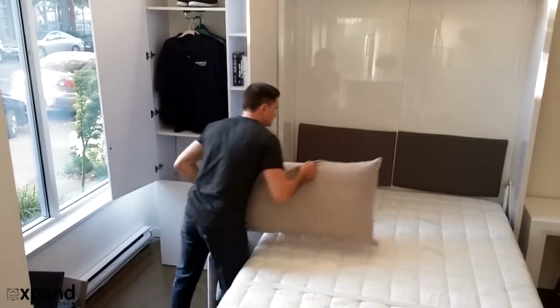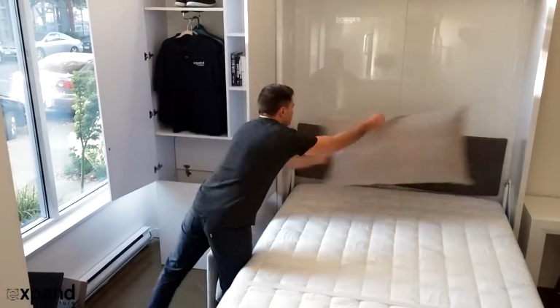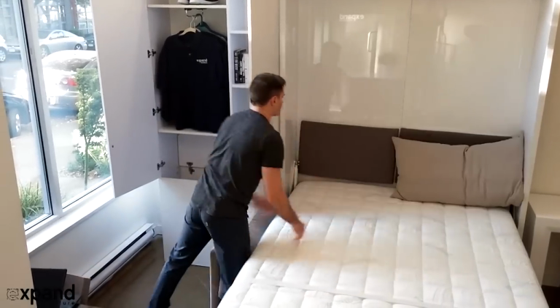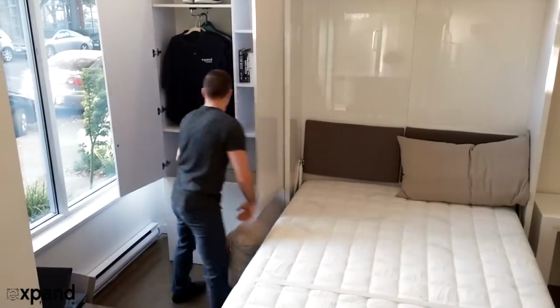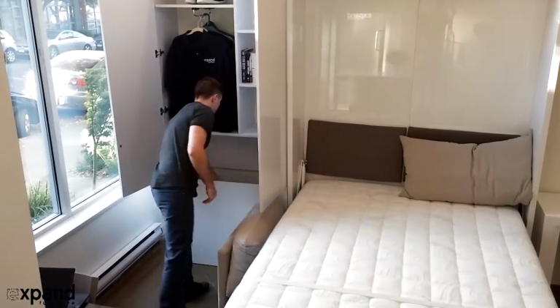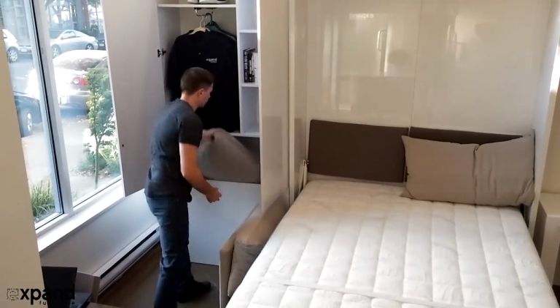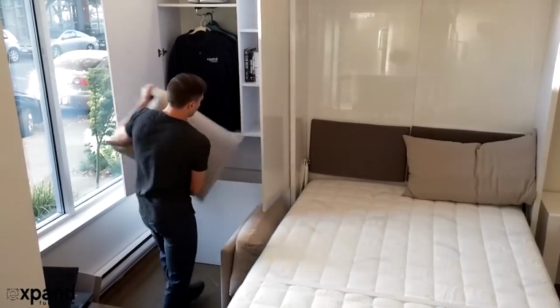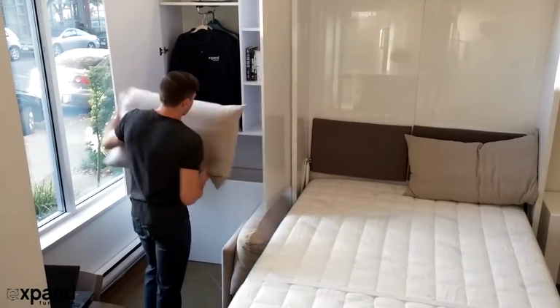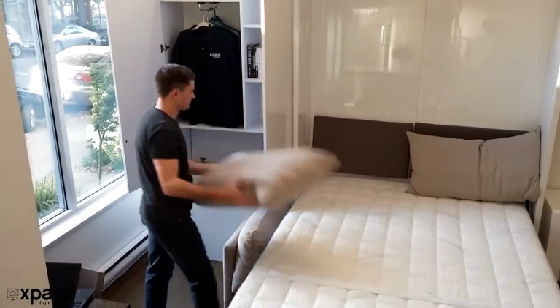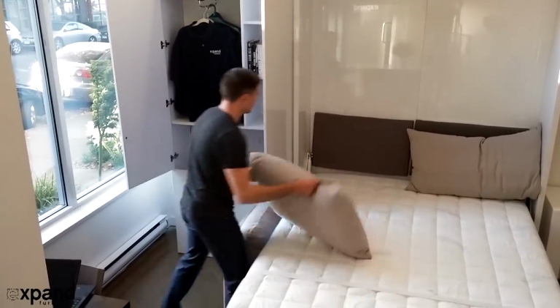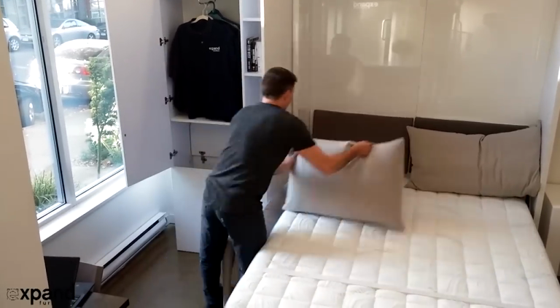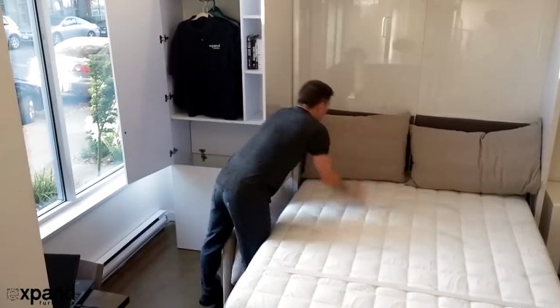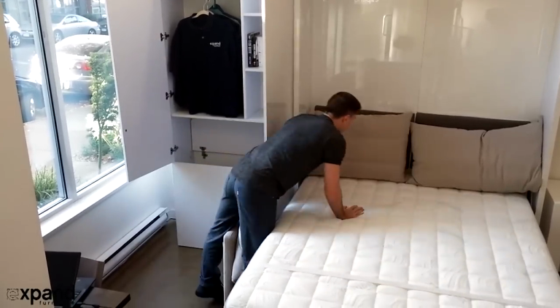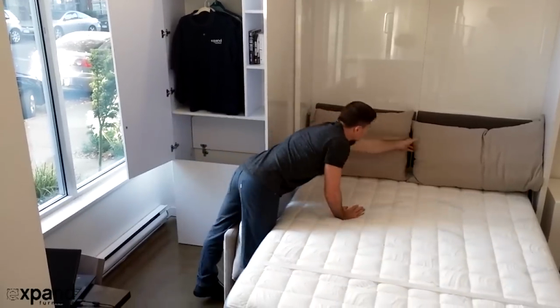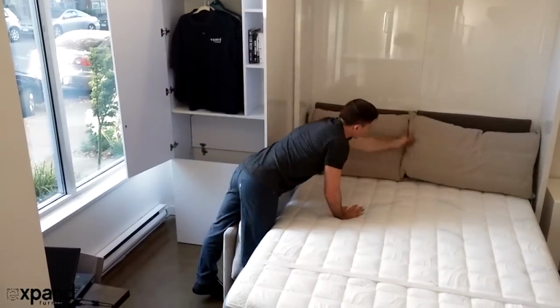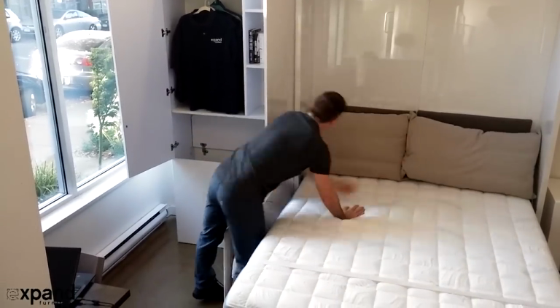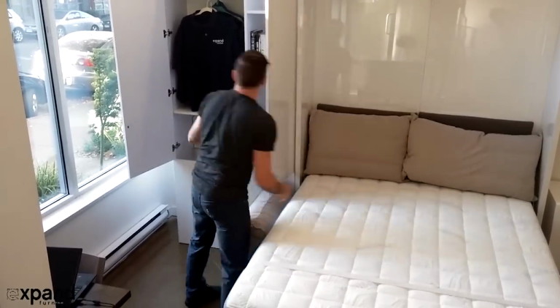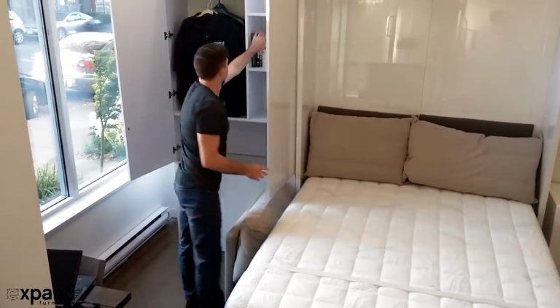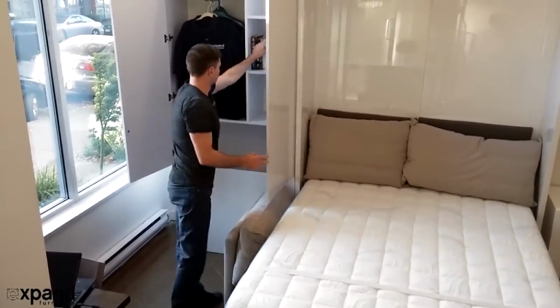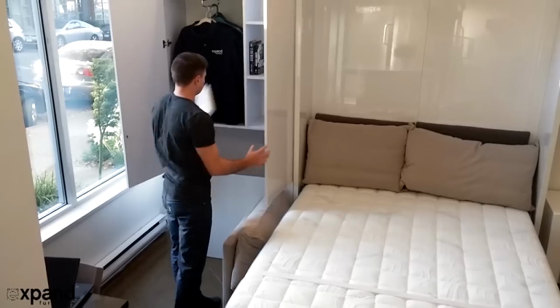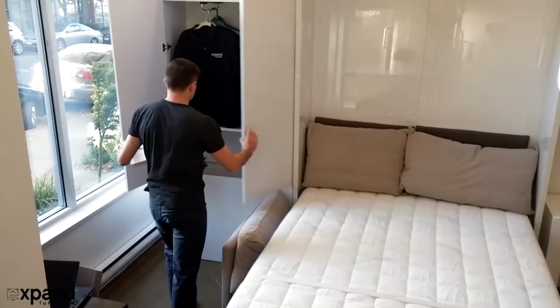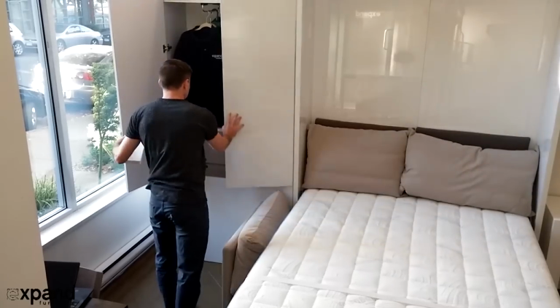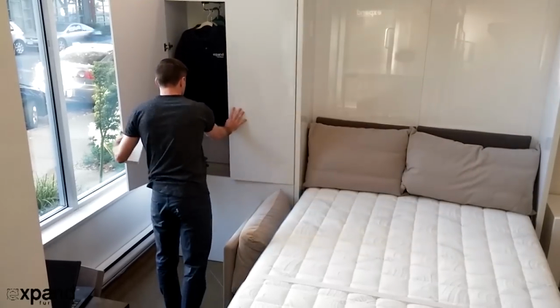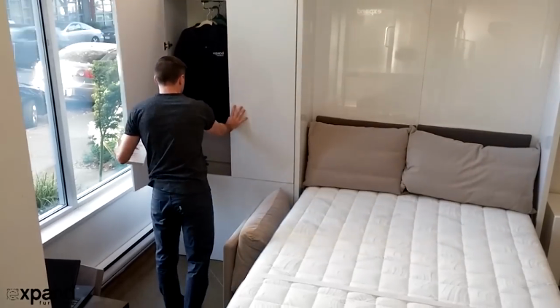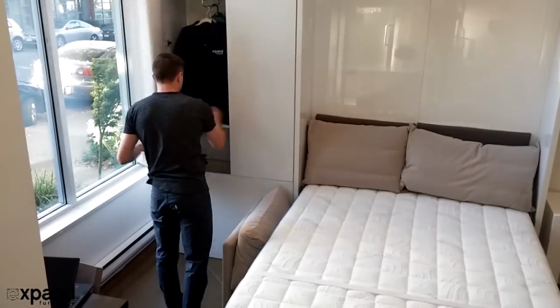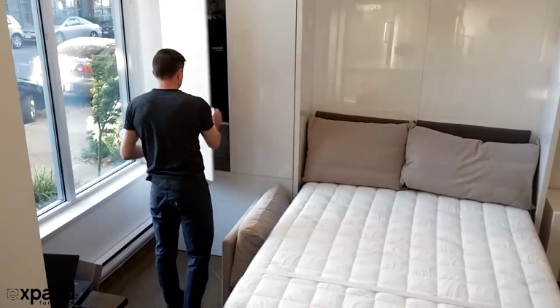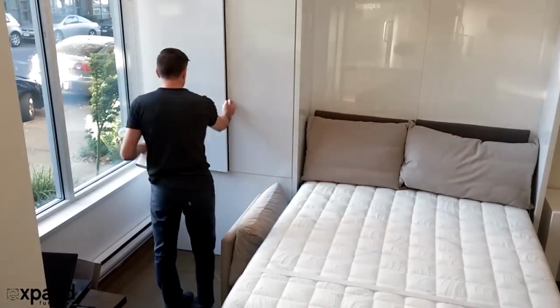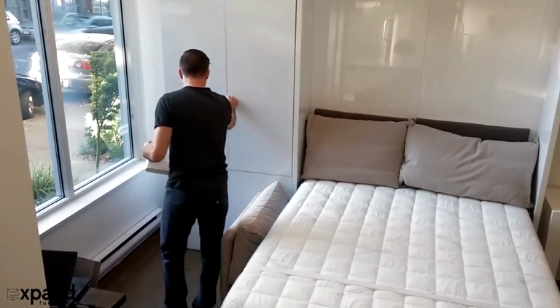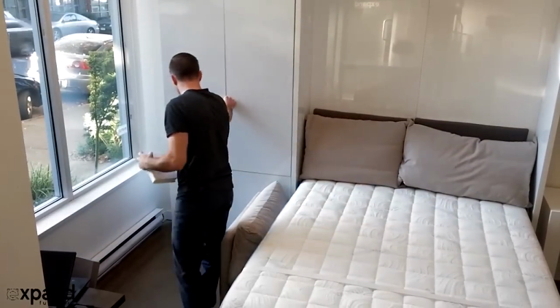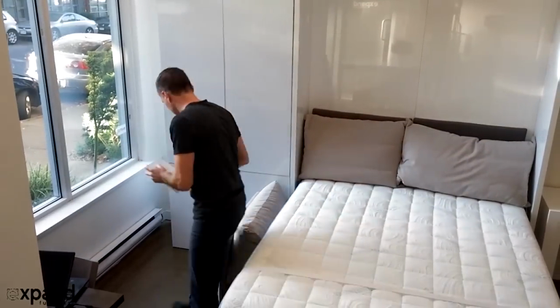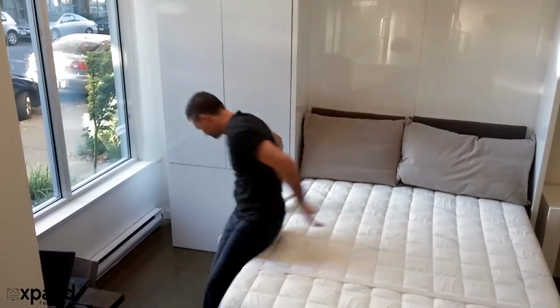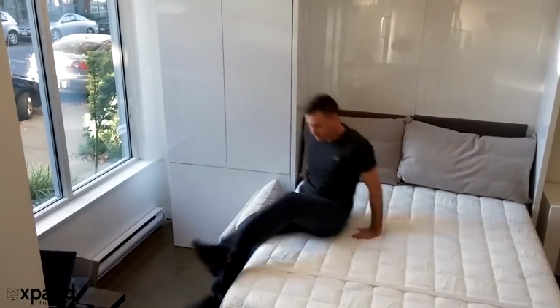You'll also have the option to store the back pillows inside the 100cm shelving or use them on the back of the wall bed. The choice is yours.